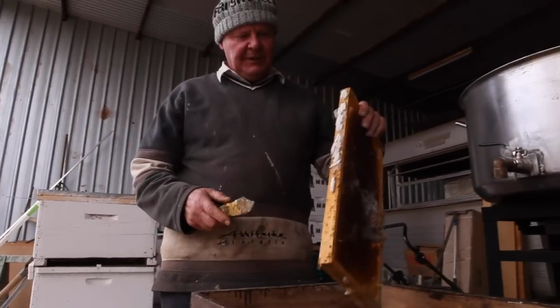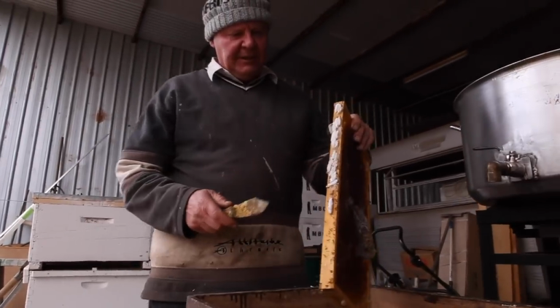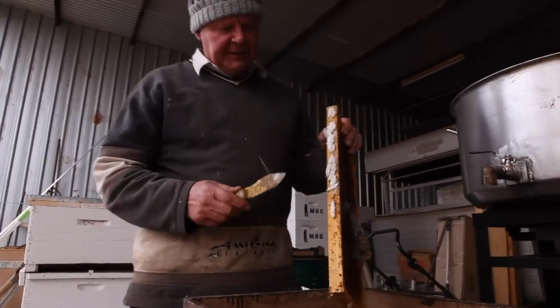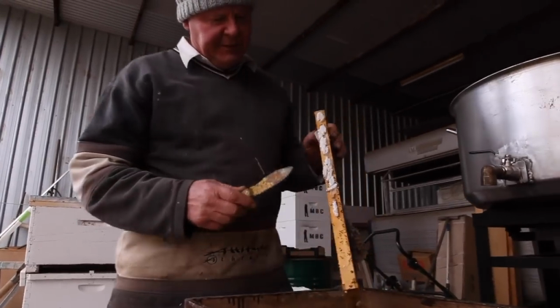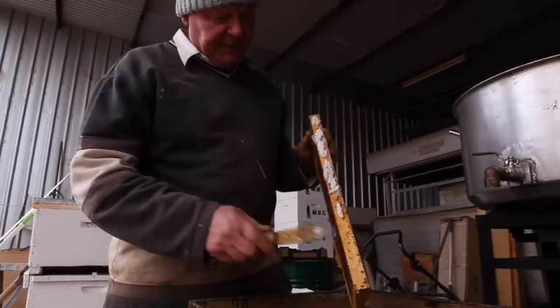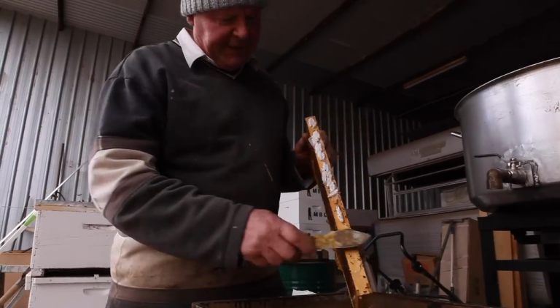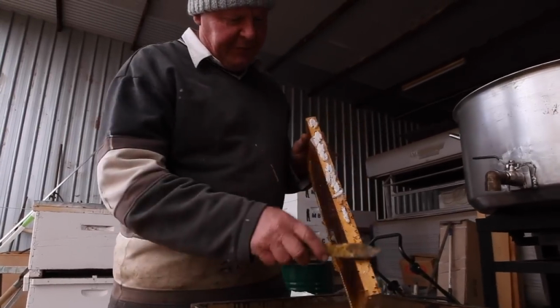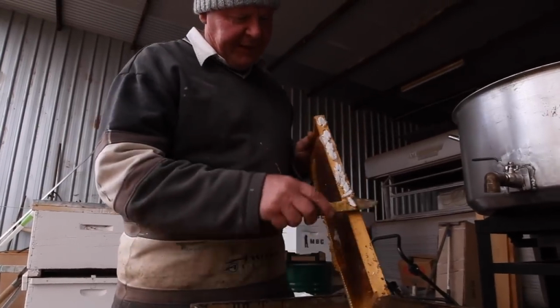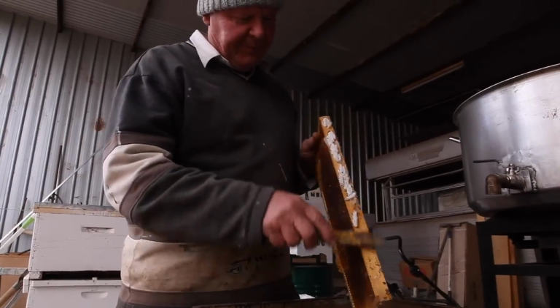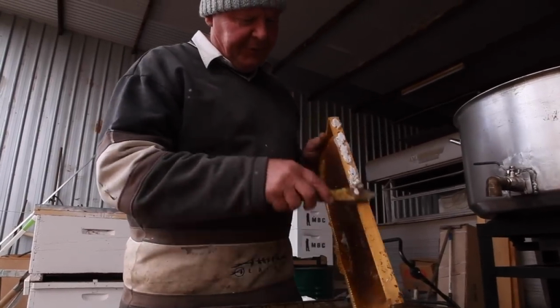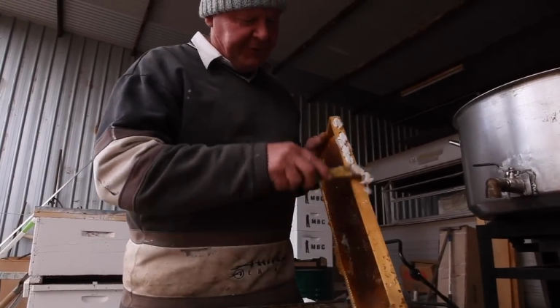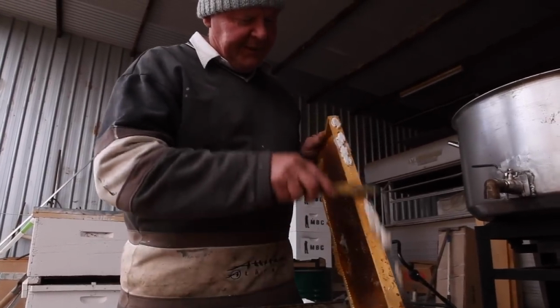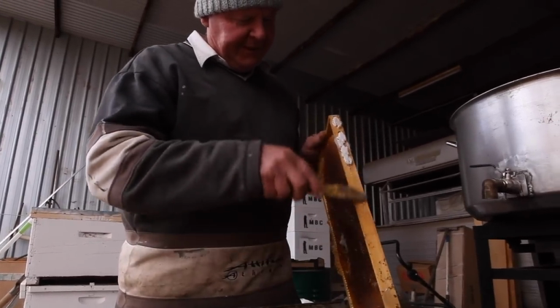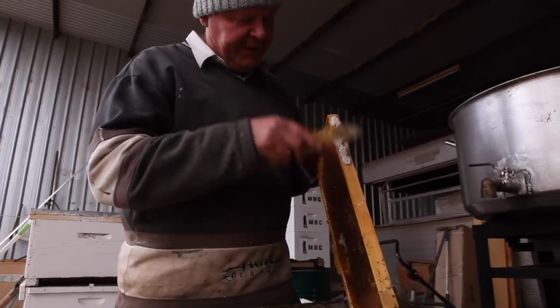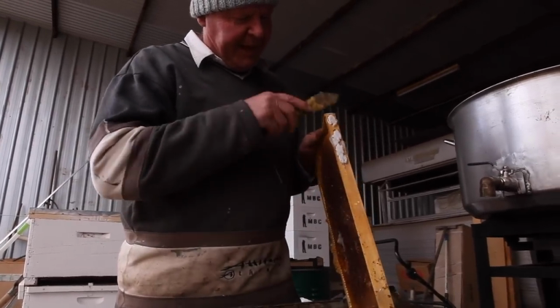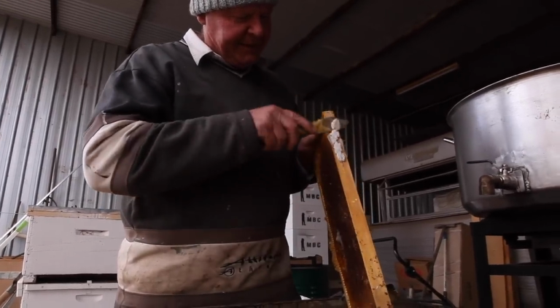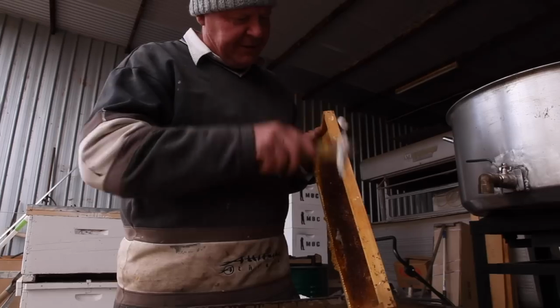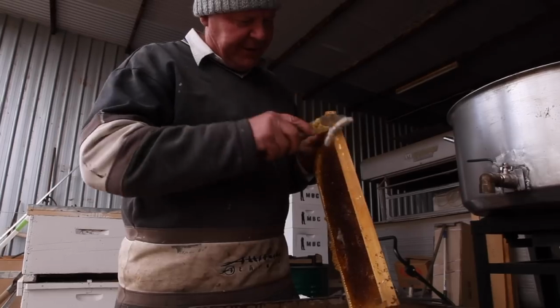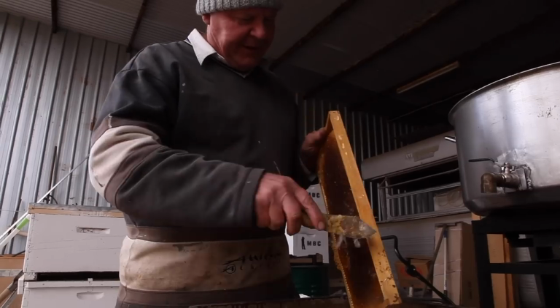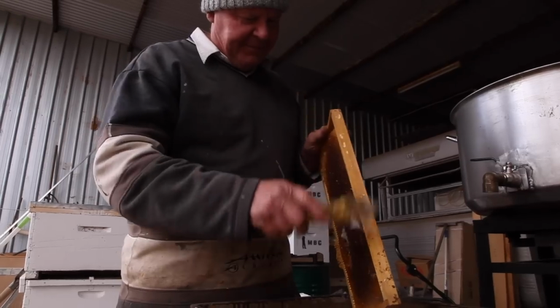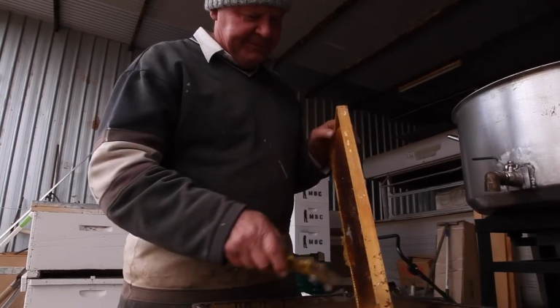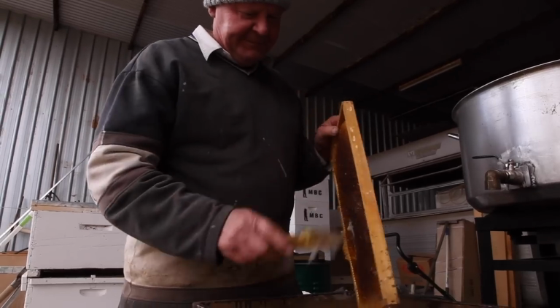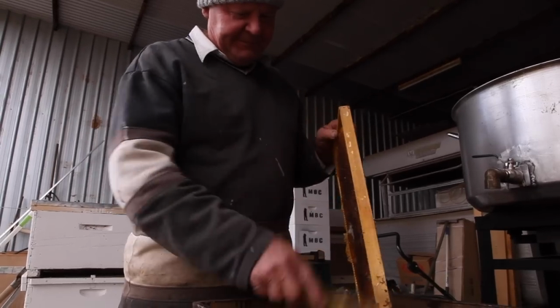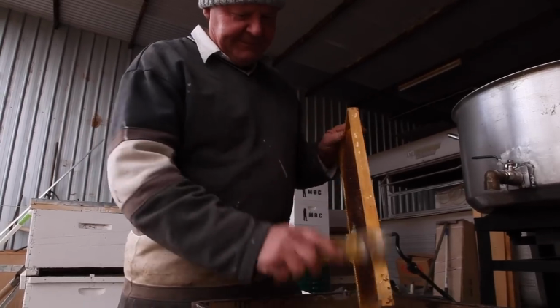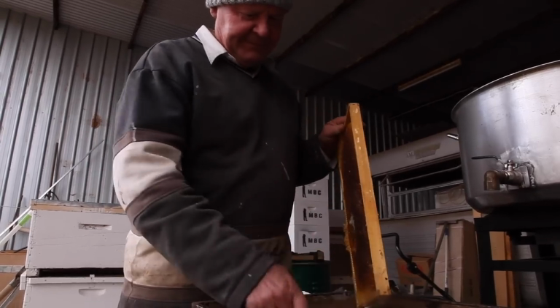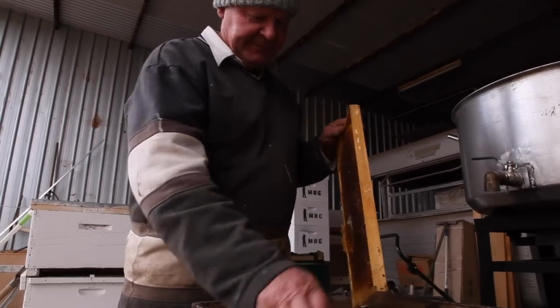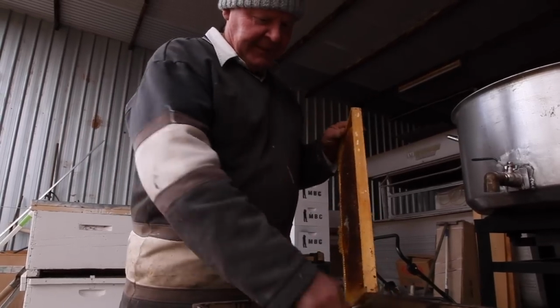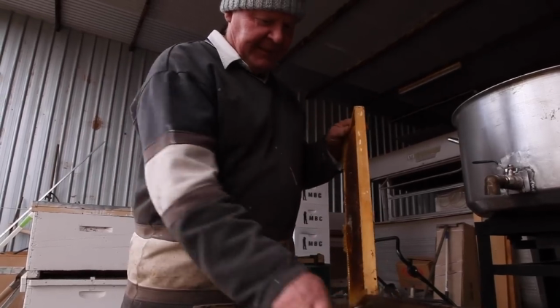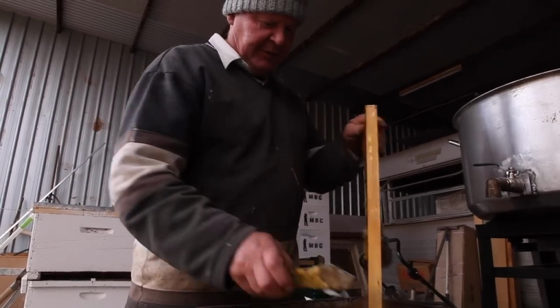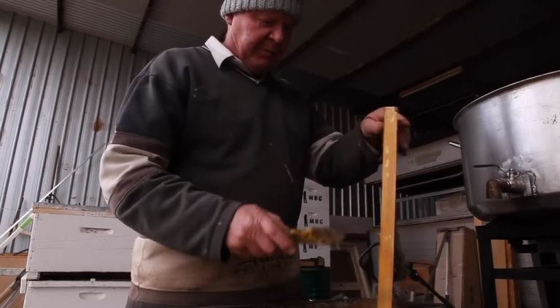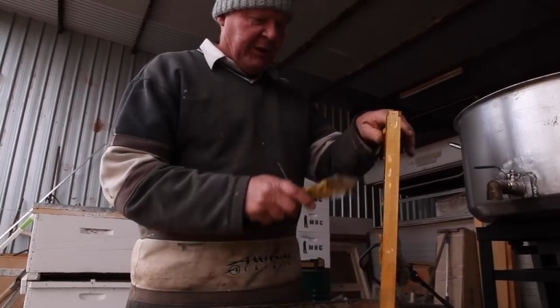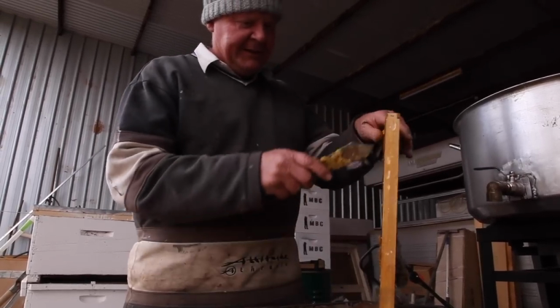I got some bees from a dude down at Bakery not so long ago in his wooden boxes, and they were all nice and sealed, and so the girls didn't run out and attack me like normal. There's also some bloody wax moths in here that have been gassed, so we'll get rid of them. Little blighters.